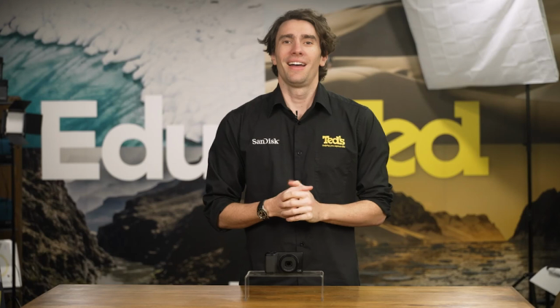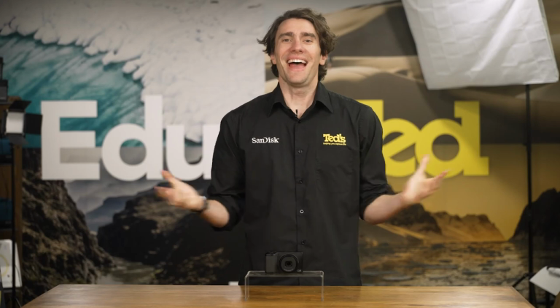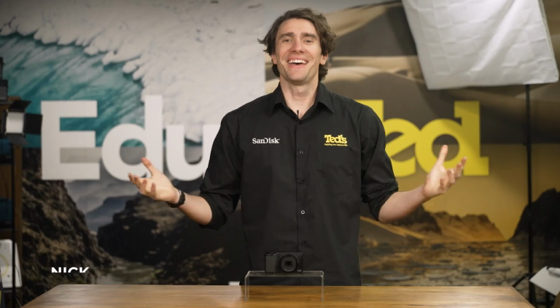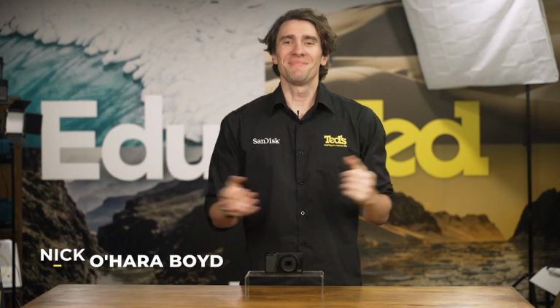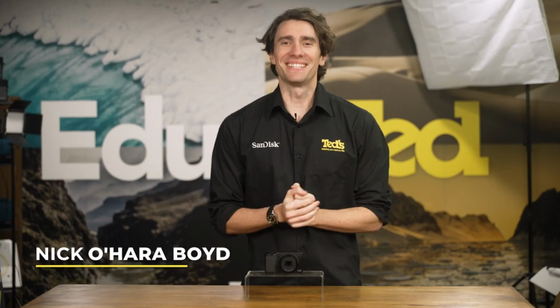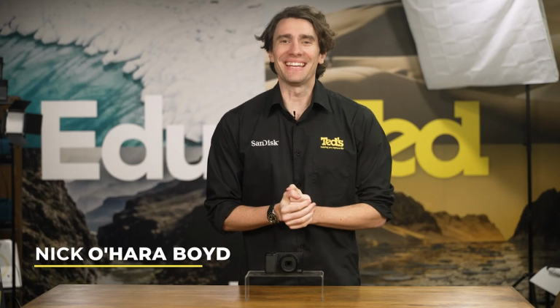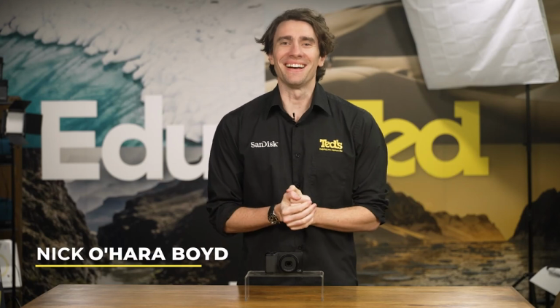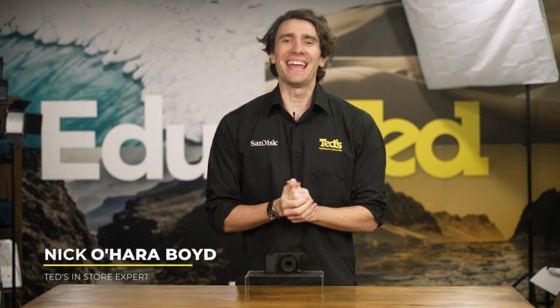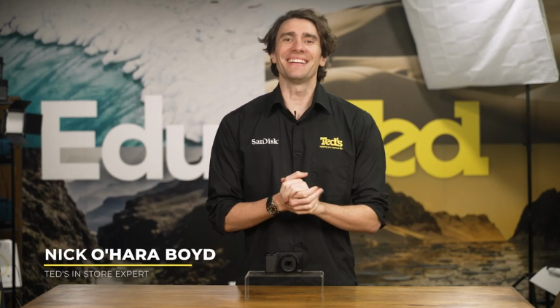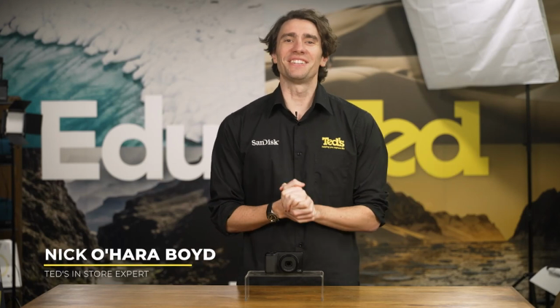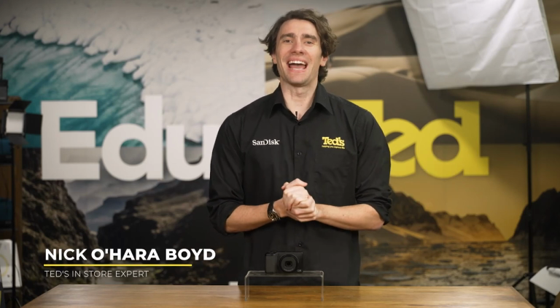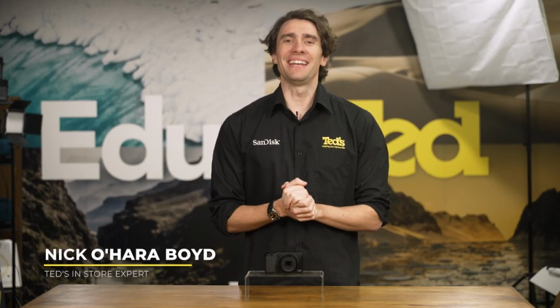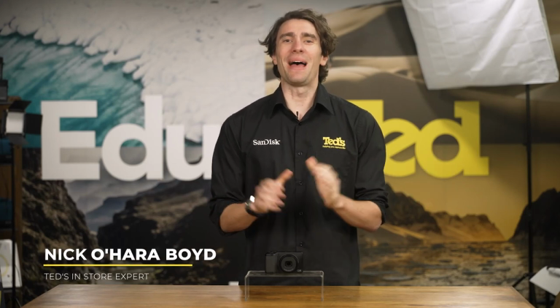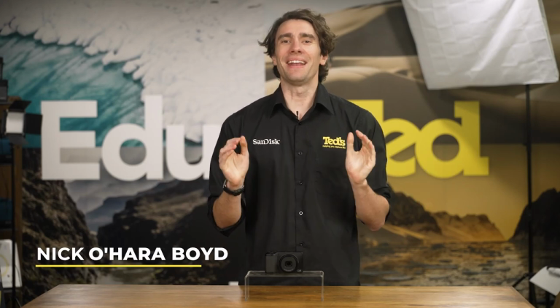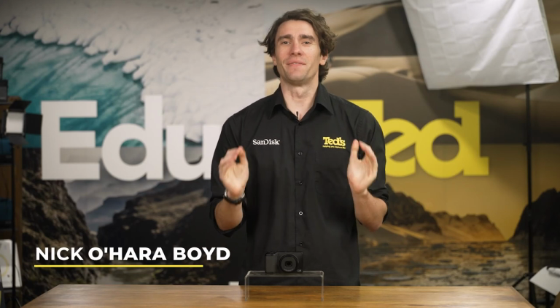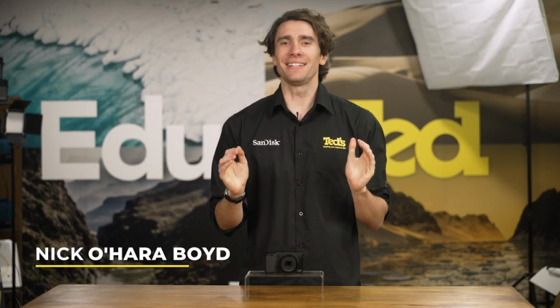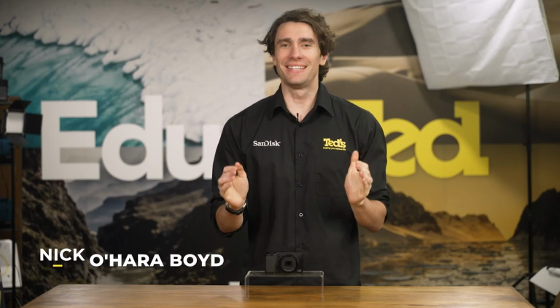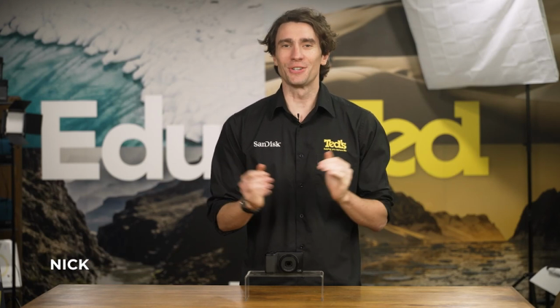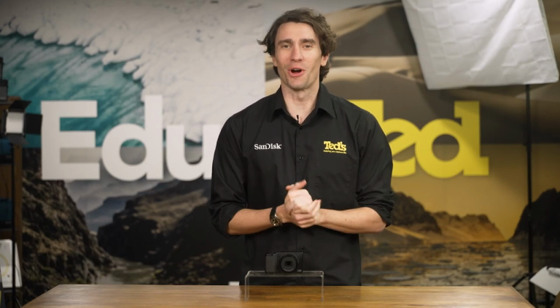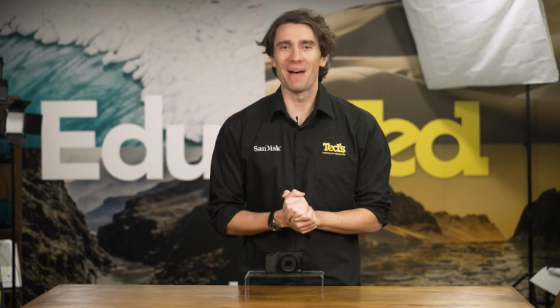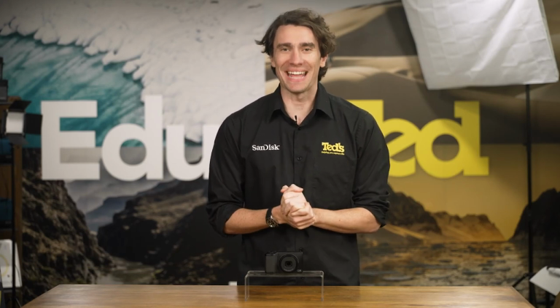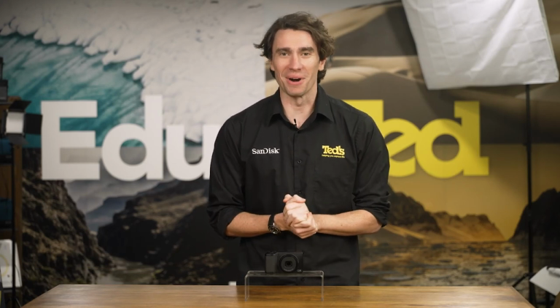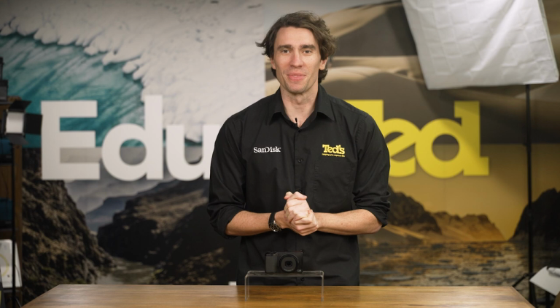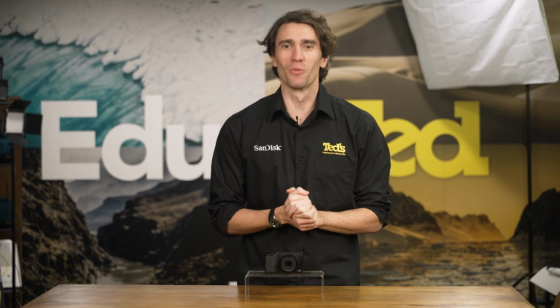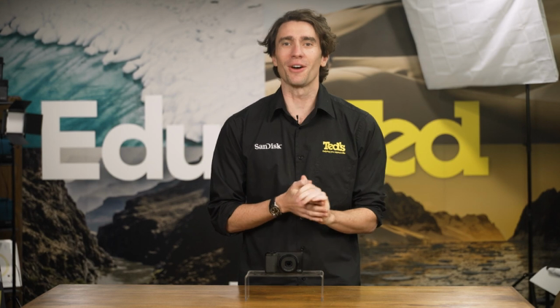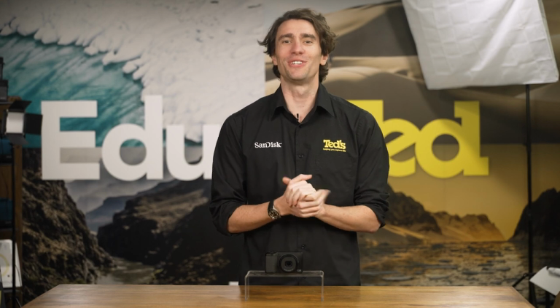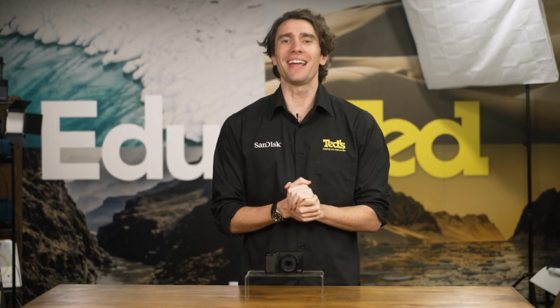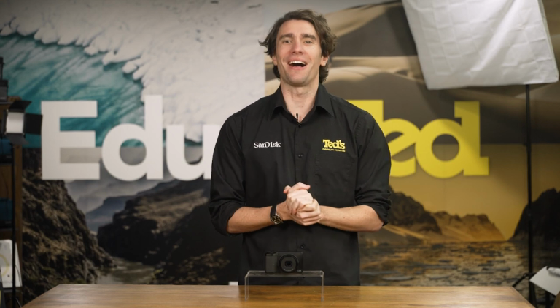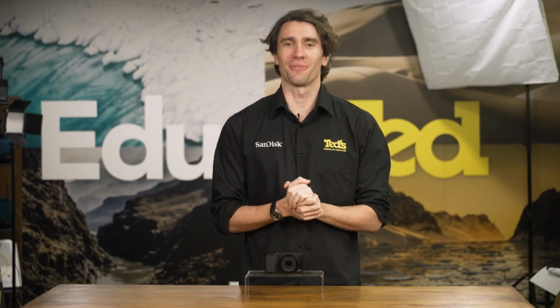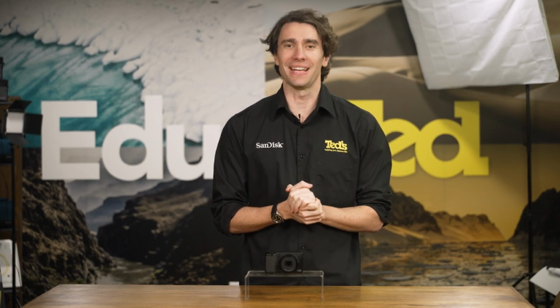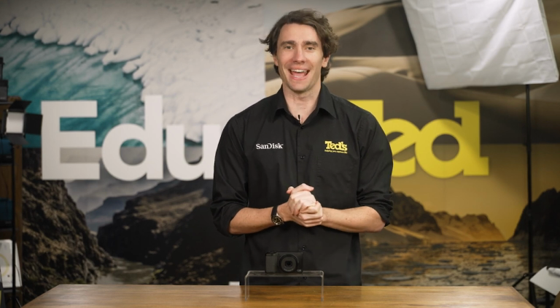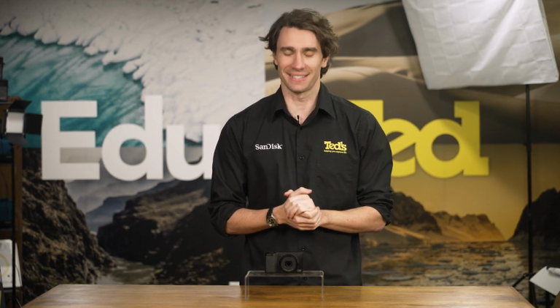Hey there, it's Nick here, getting educated about an advanced digital compact camera, the Ricoh GR3X.